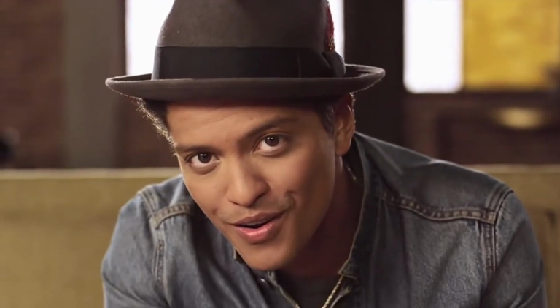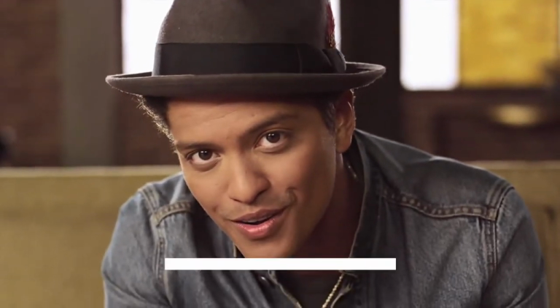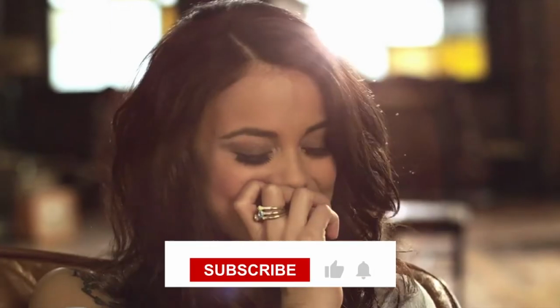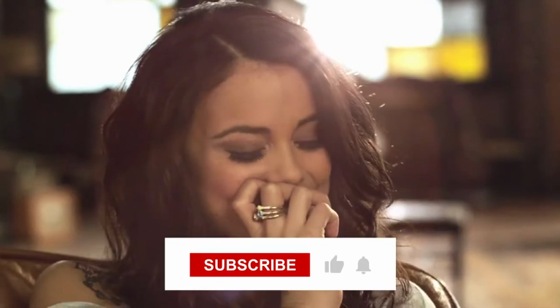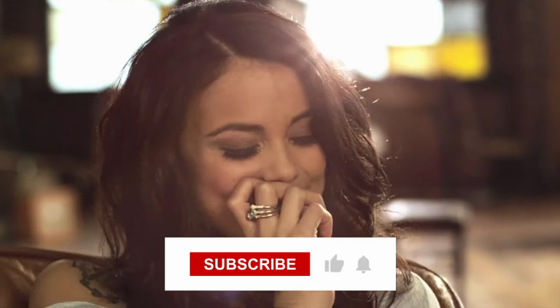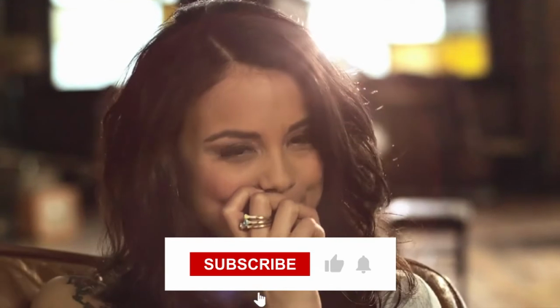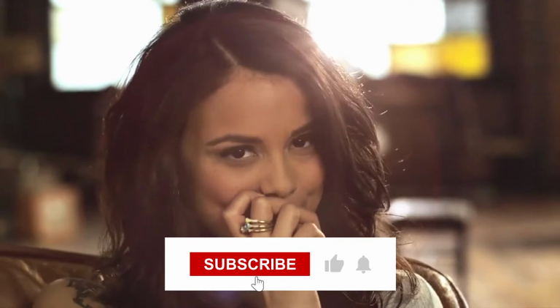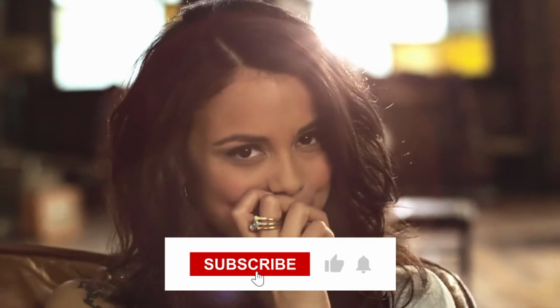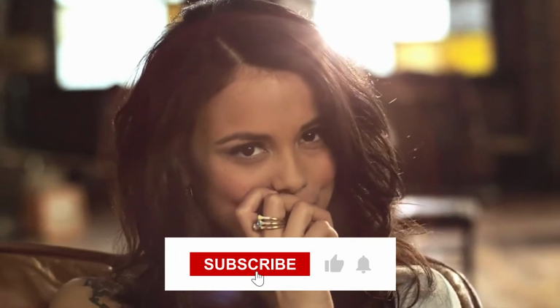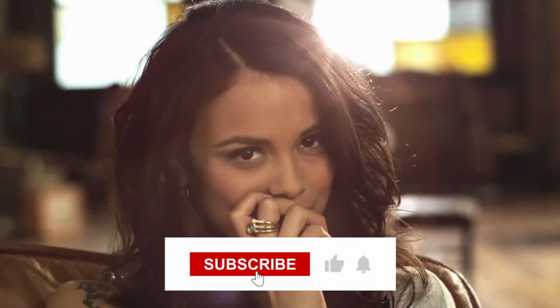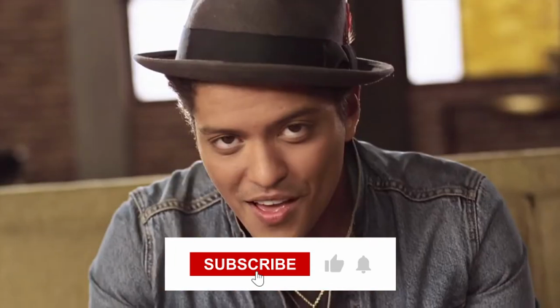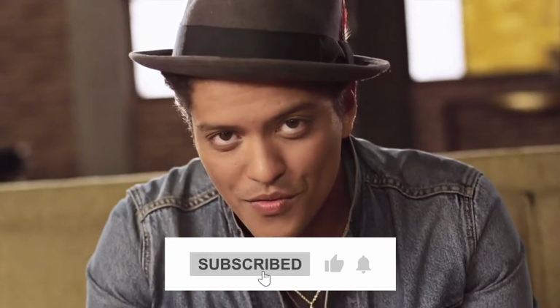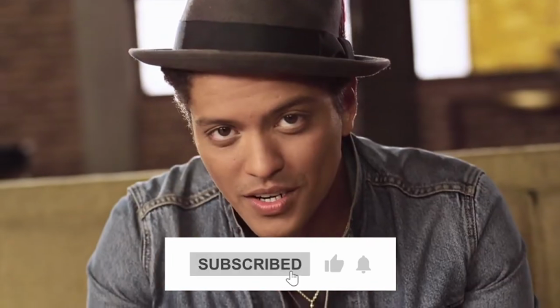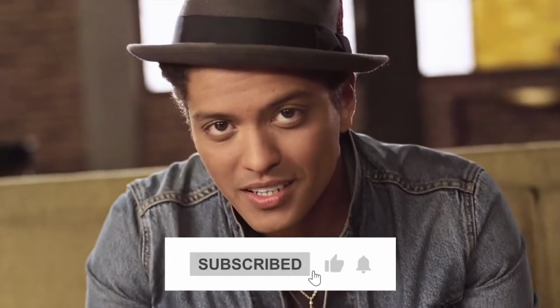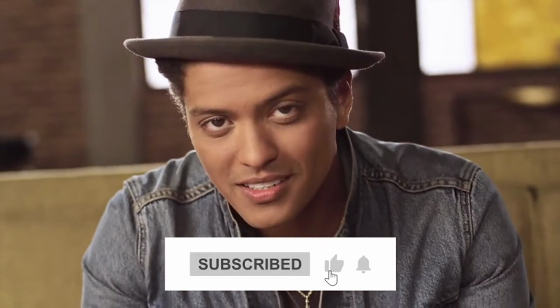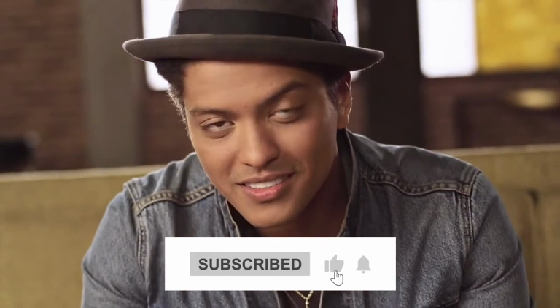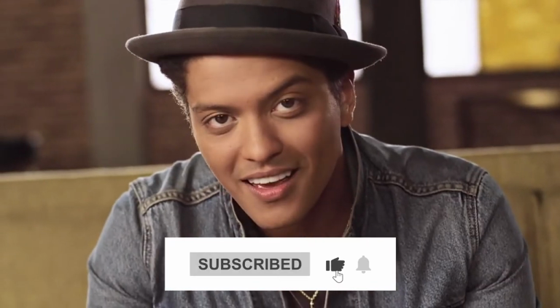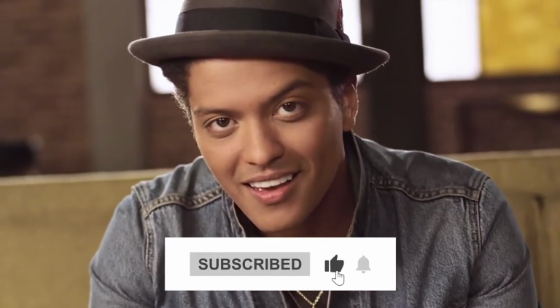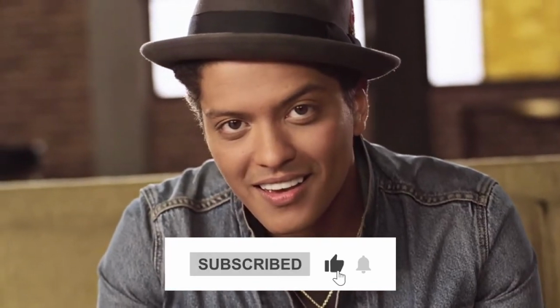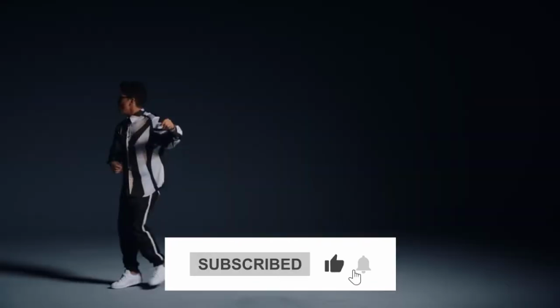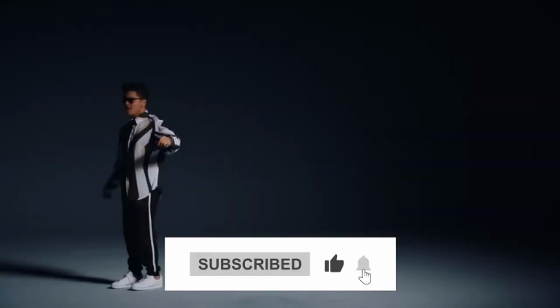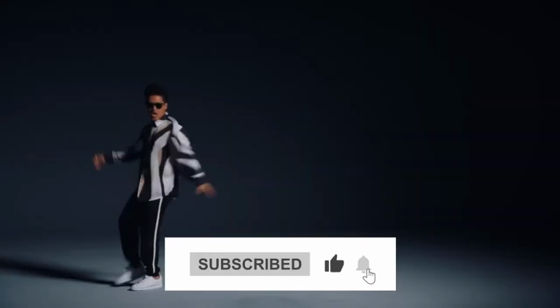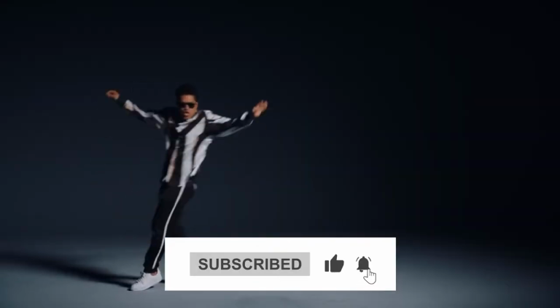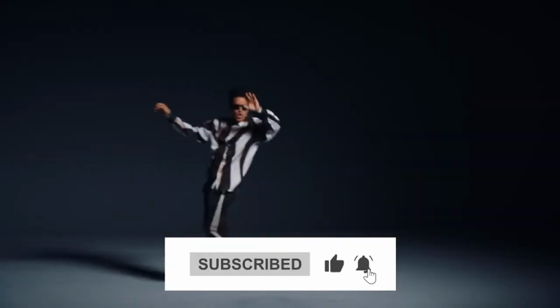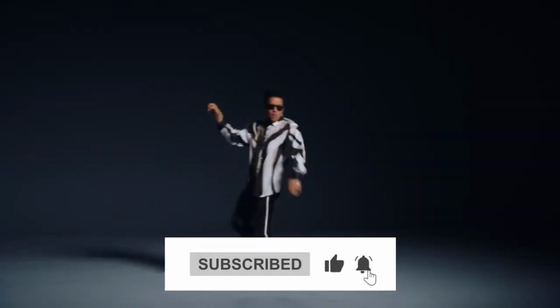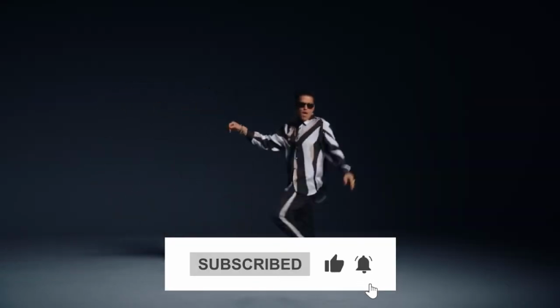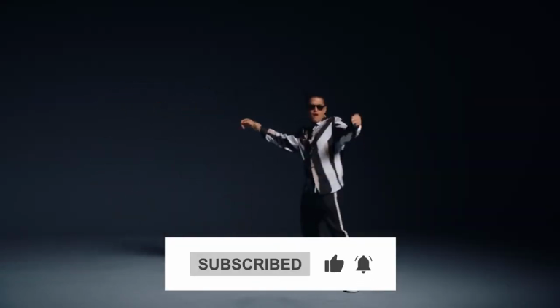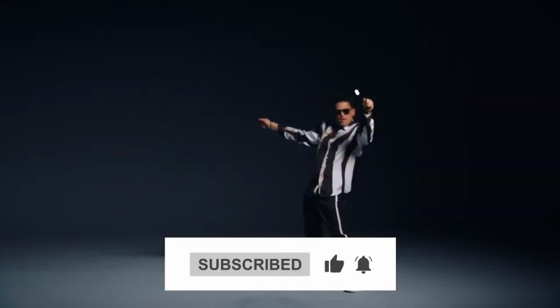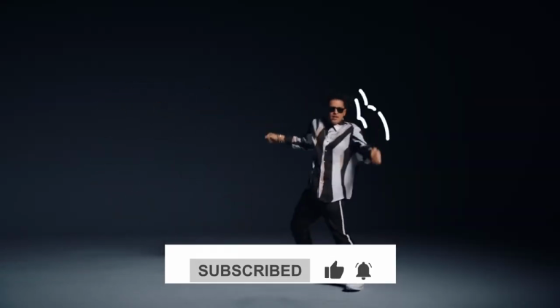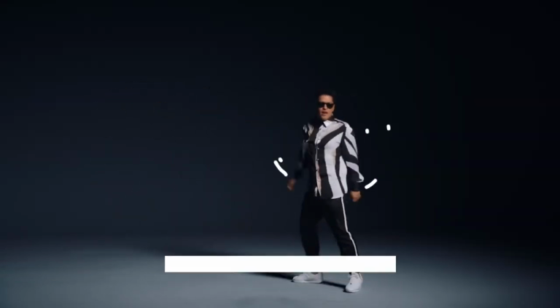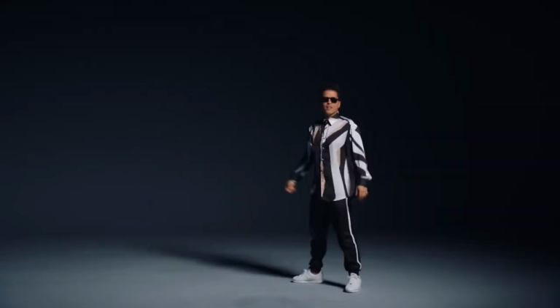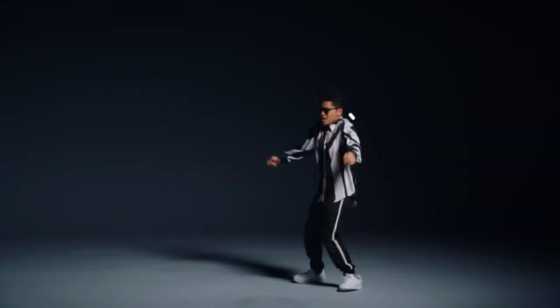But first, make sure to subscribe to our channel and ring the bell to get notified about our latest videos. Without further ado, let's get right into it.